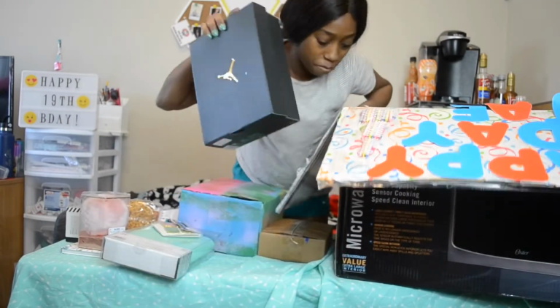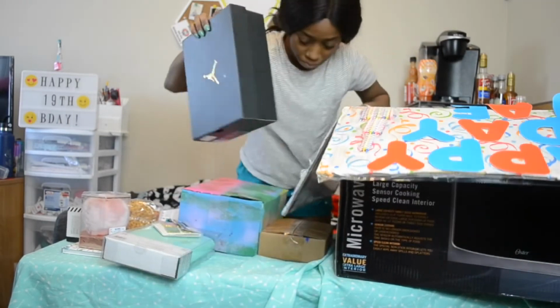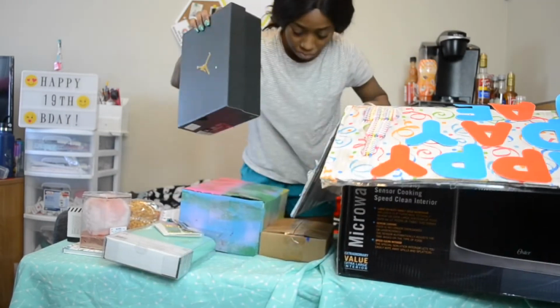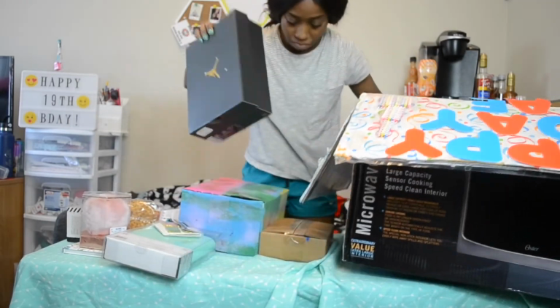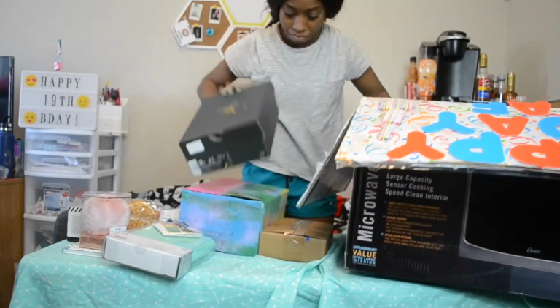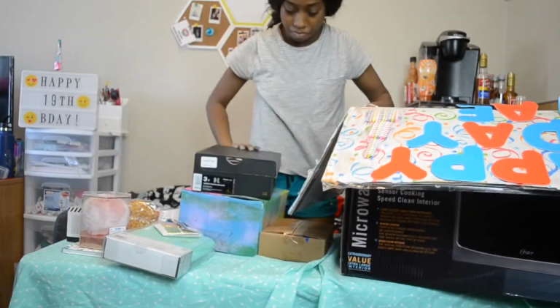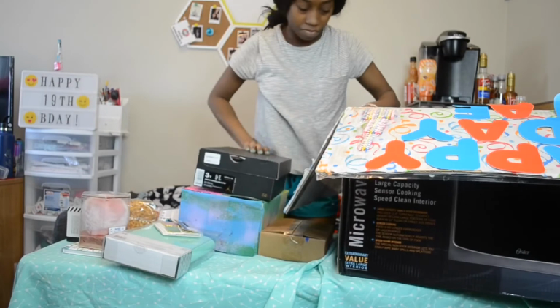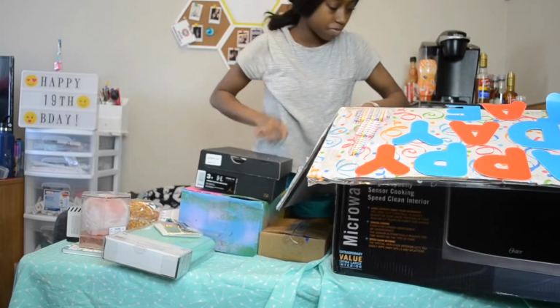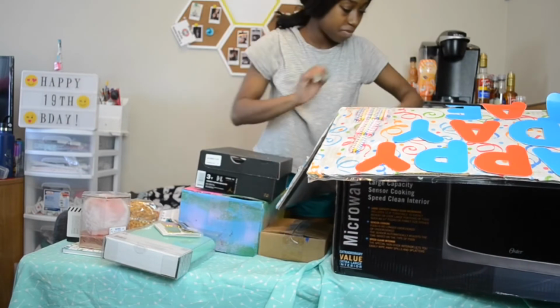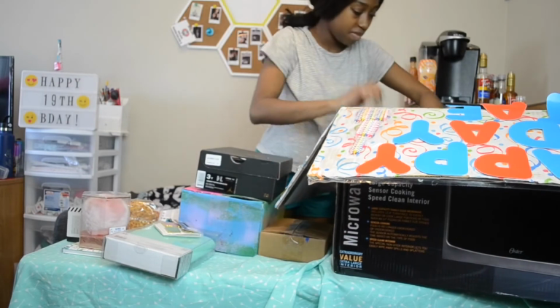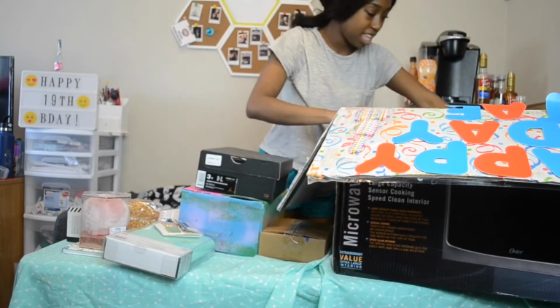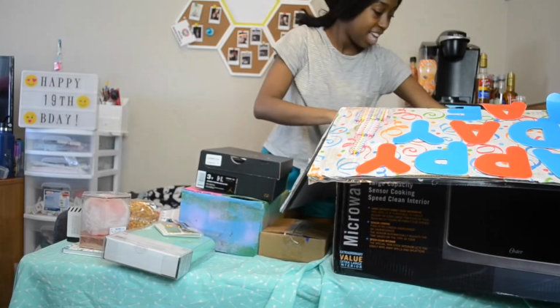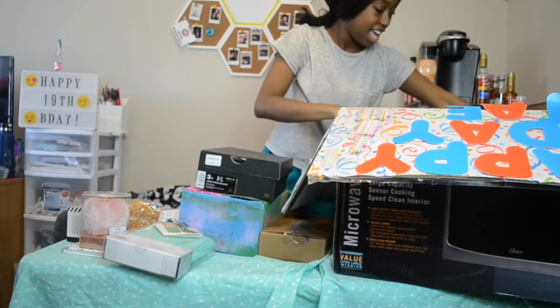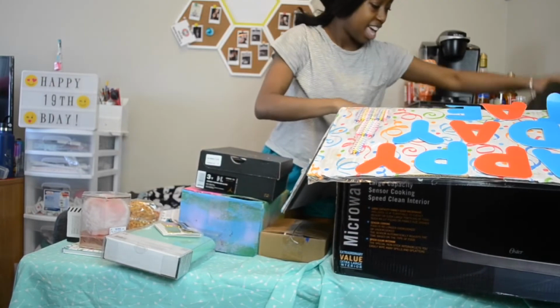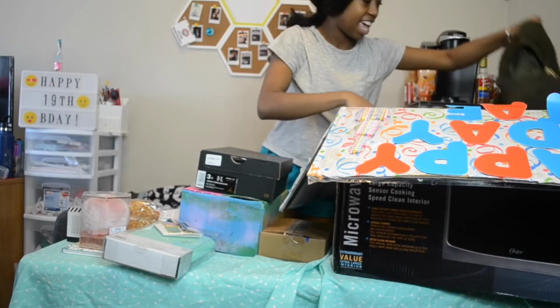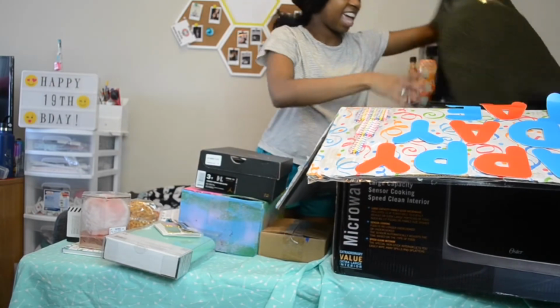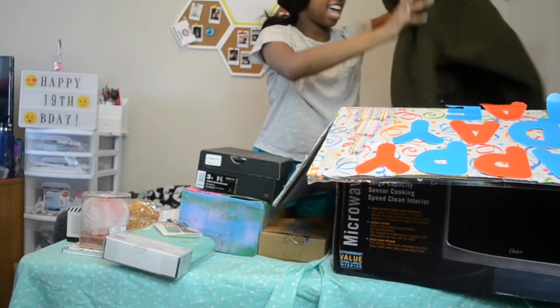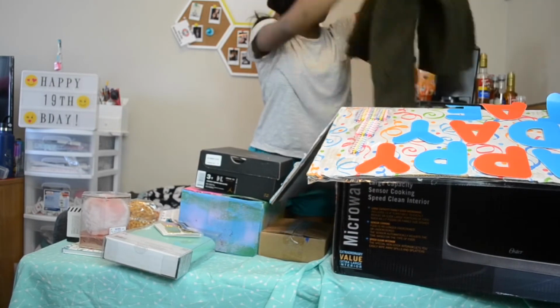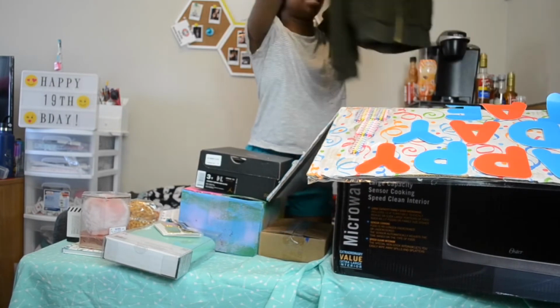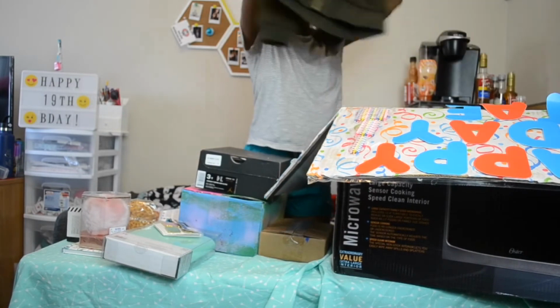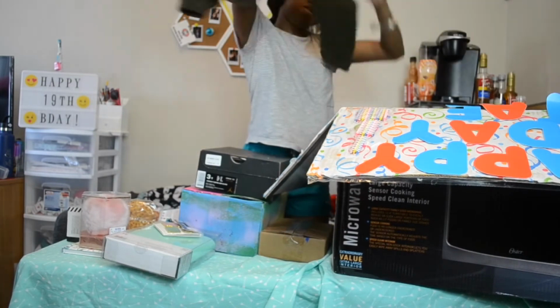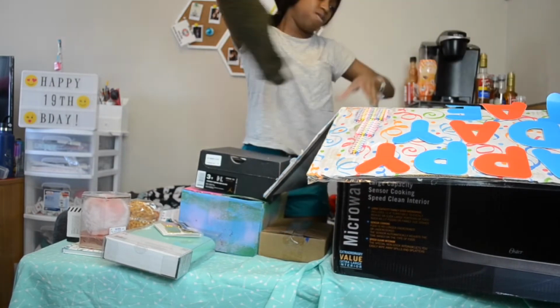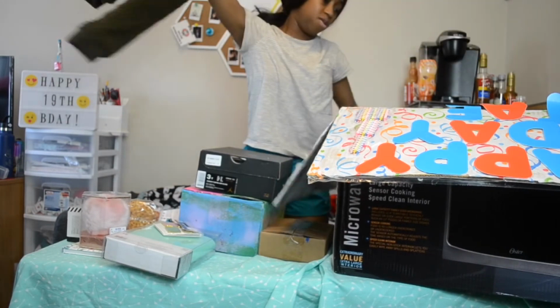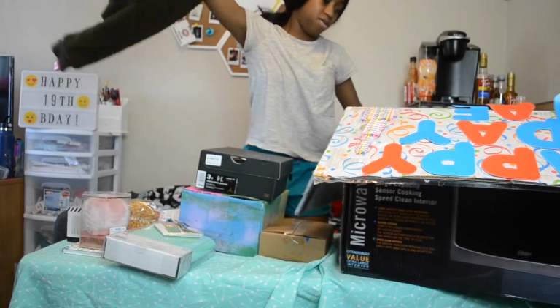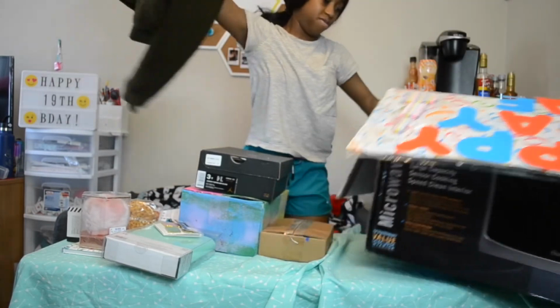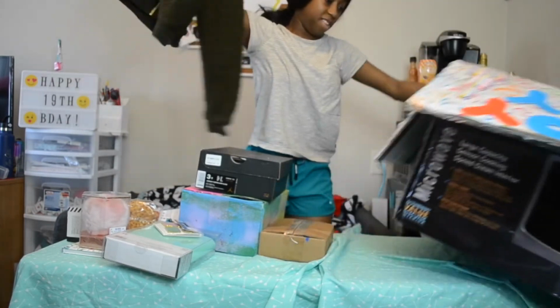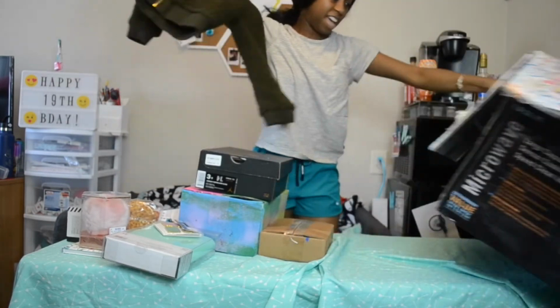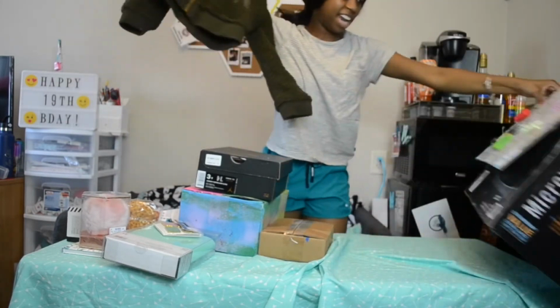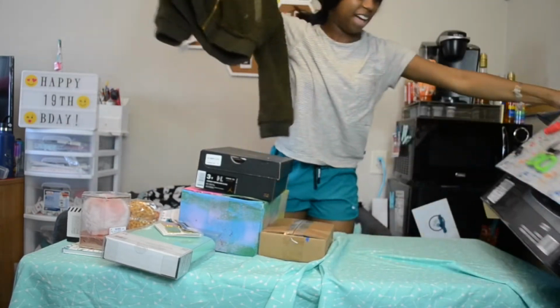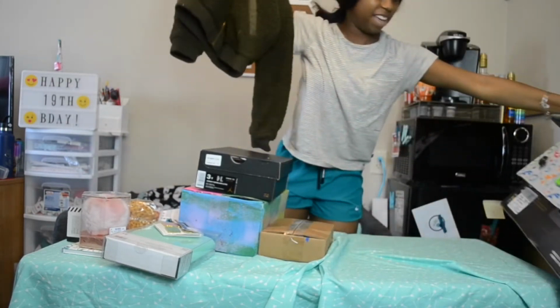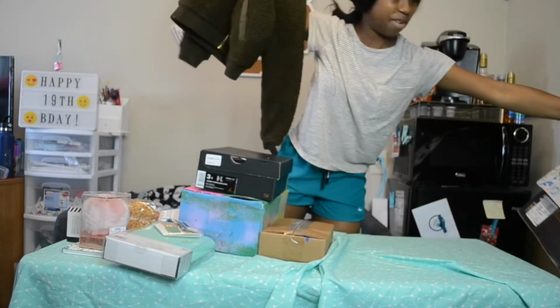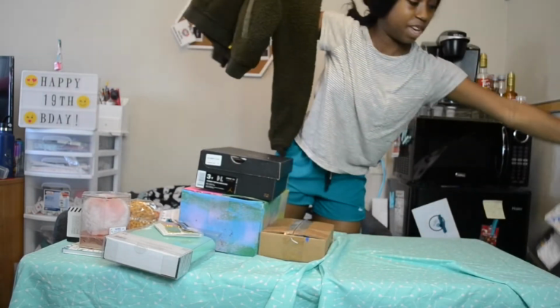Next we have some Jordans. I don't know which ones yet, so we'll see.